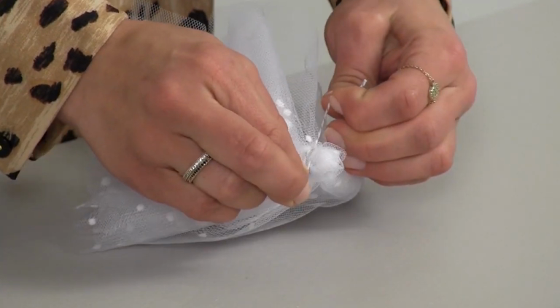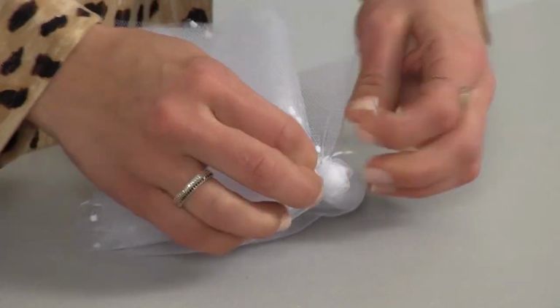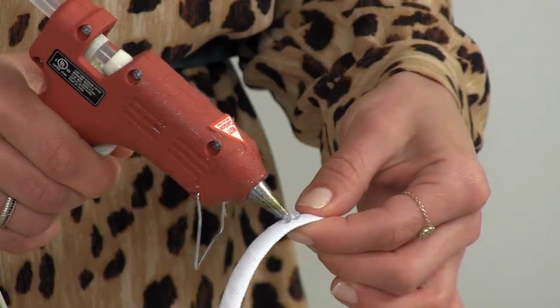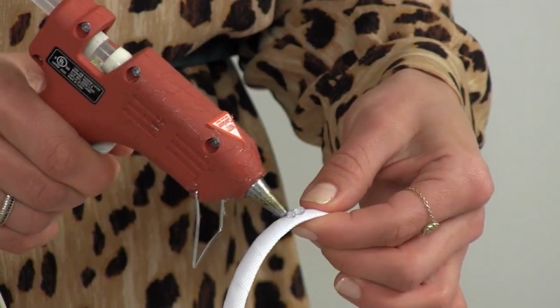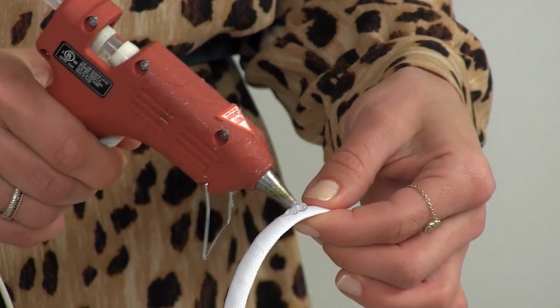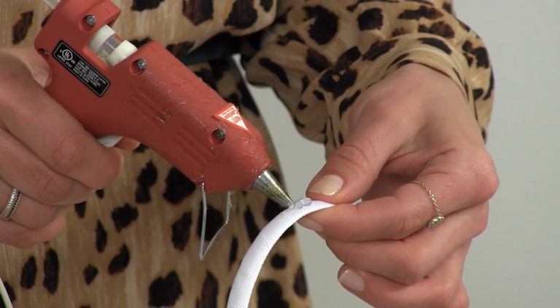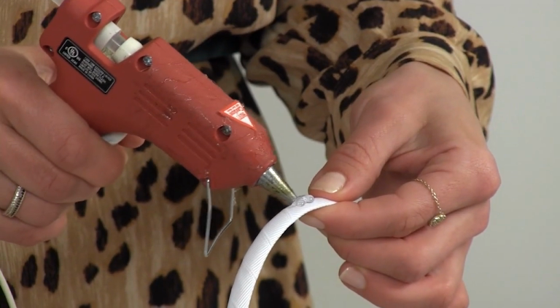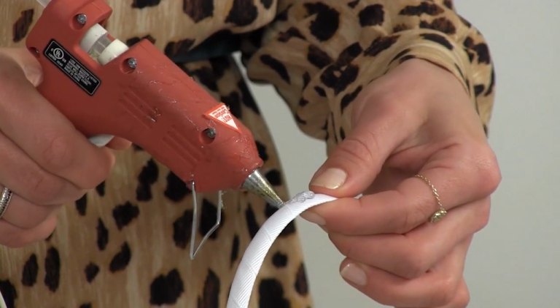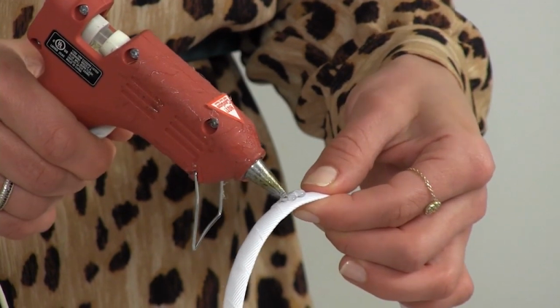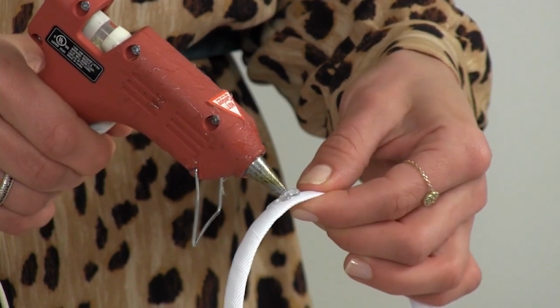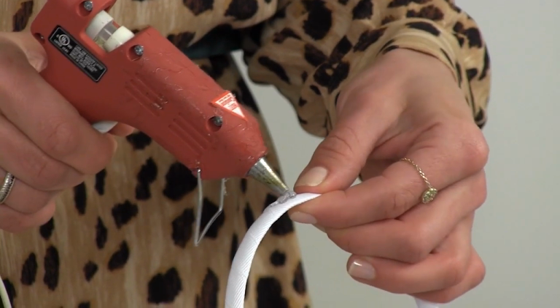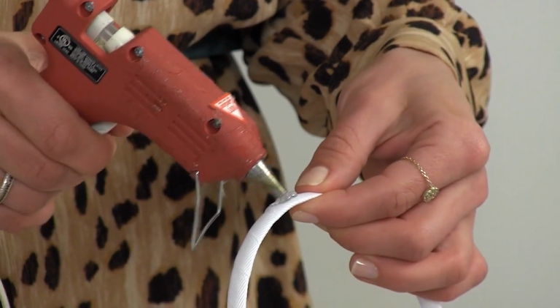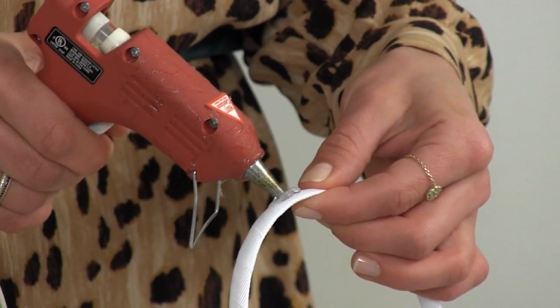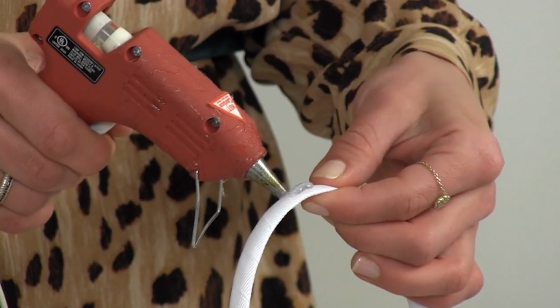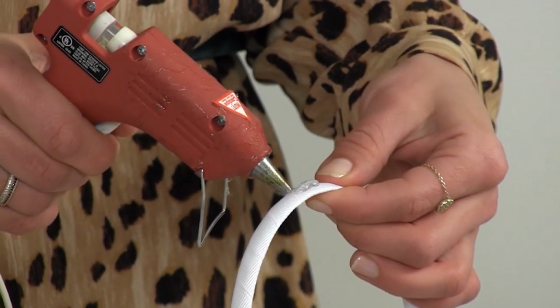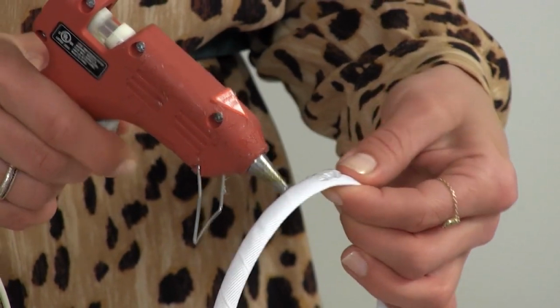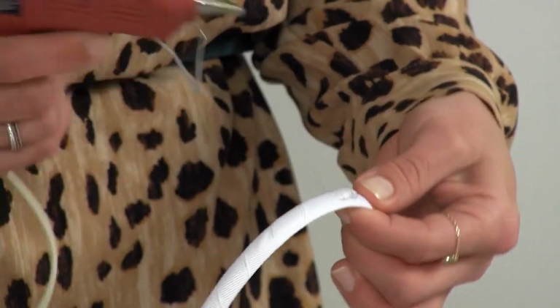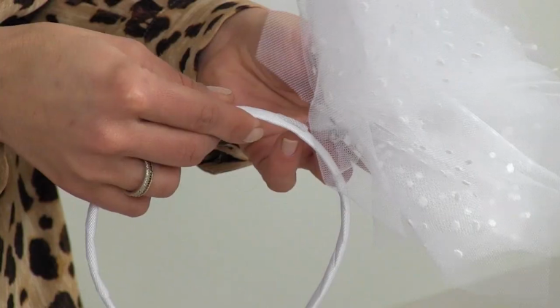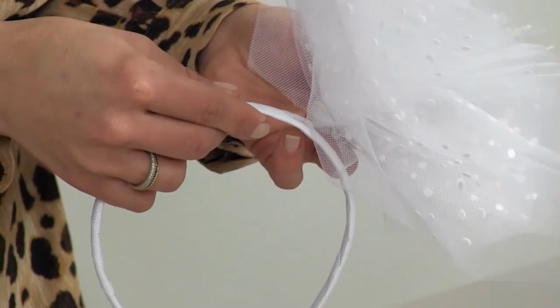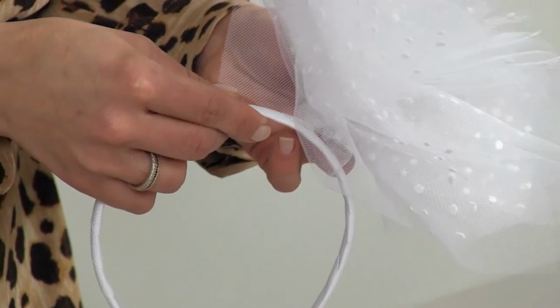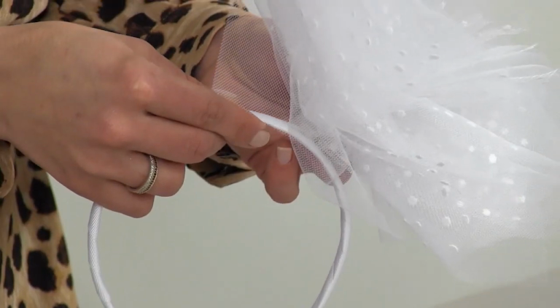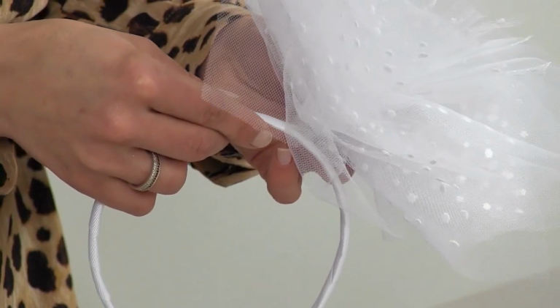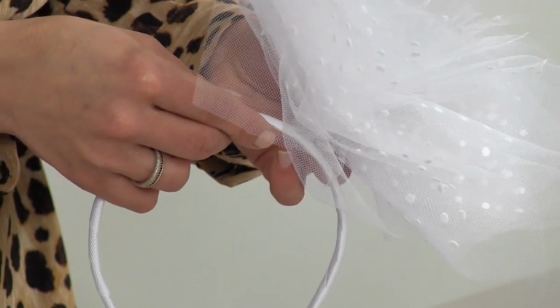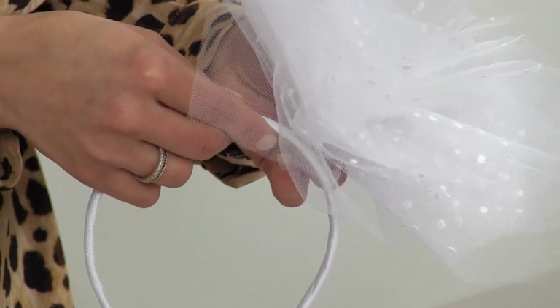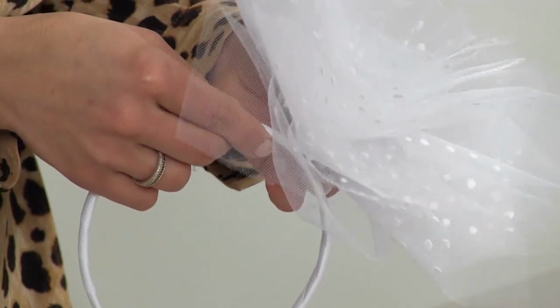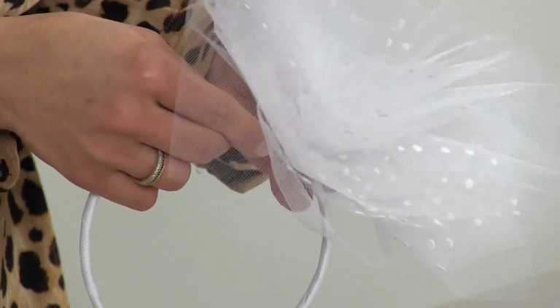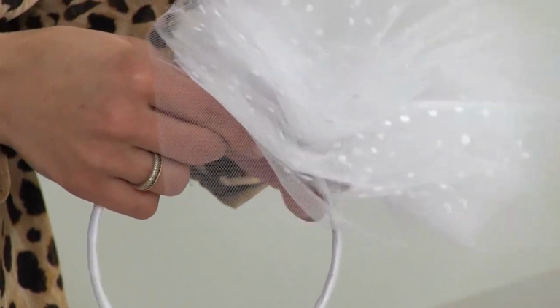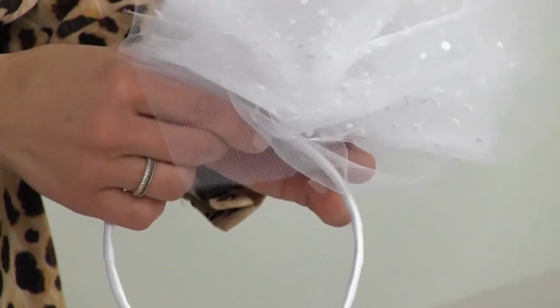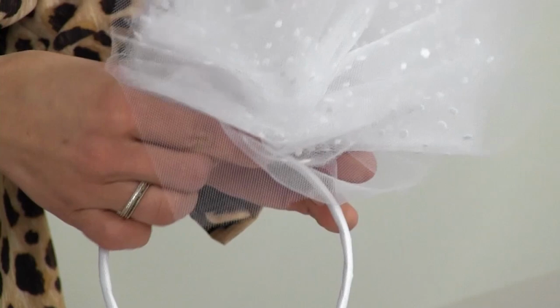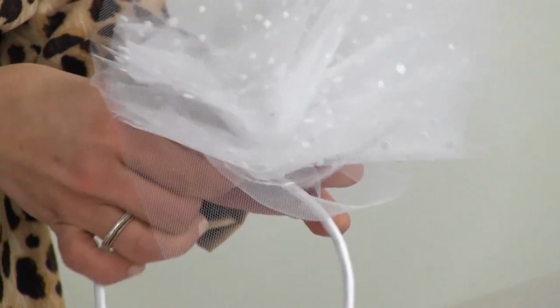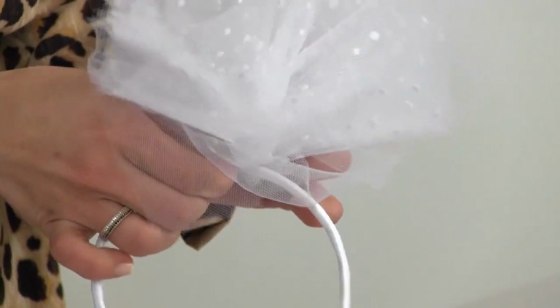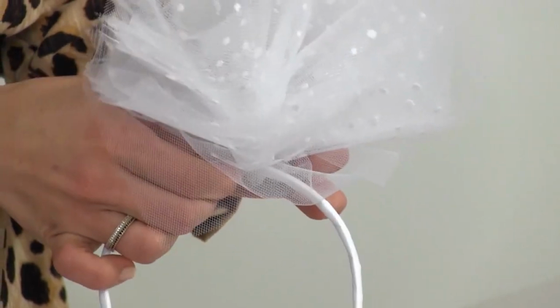Step five: secure tulle to headband with a drop of hot glue, and hold in place until dry.